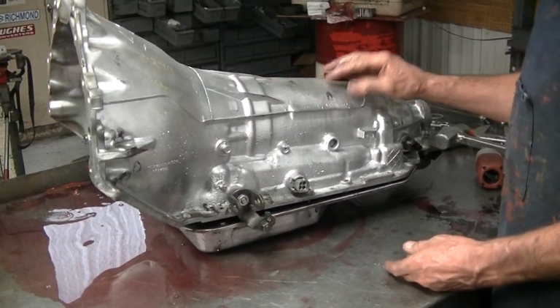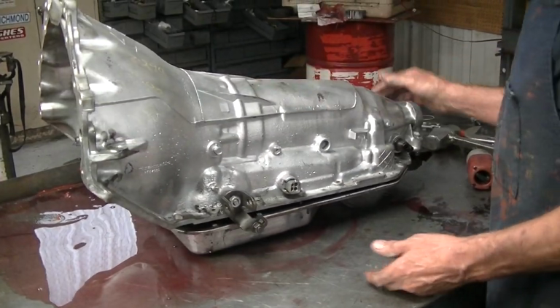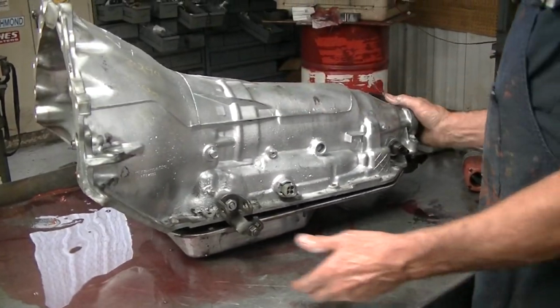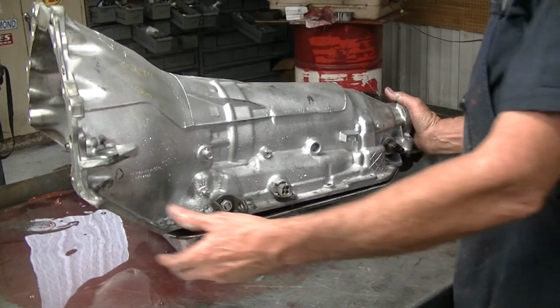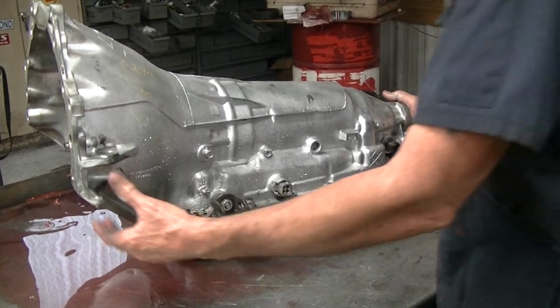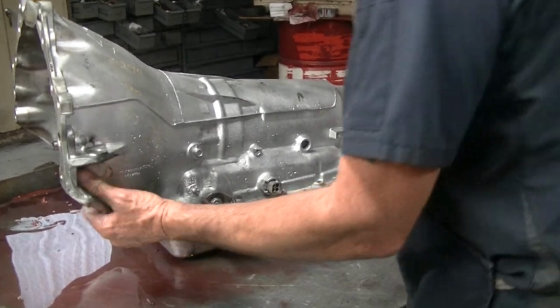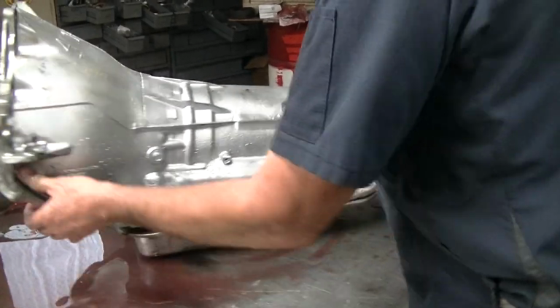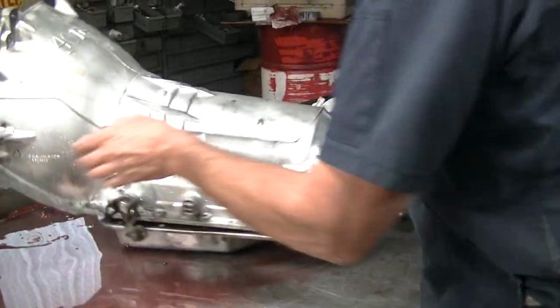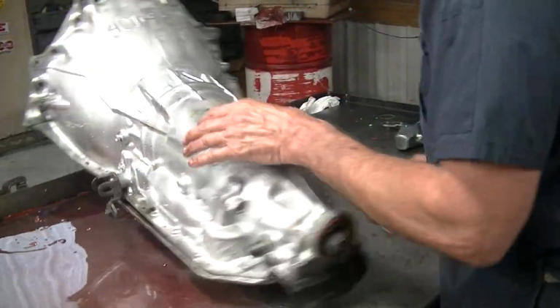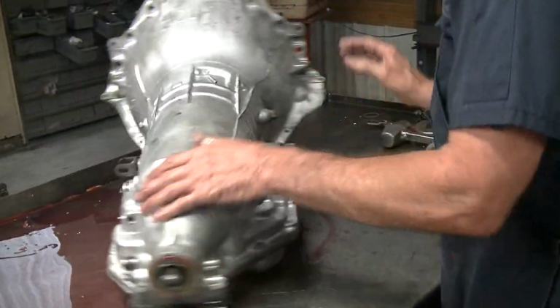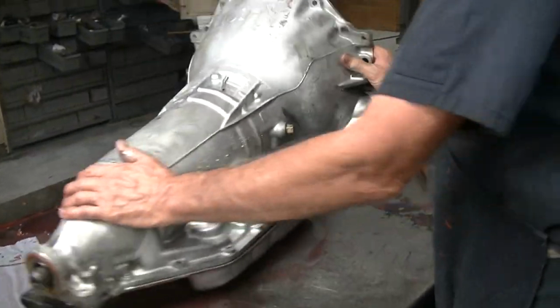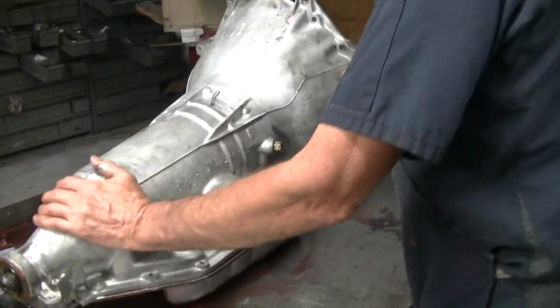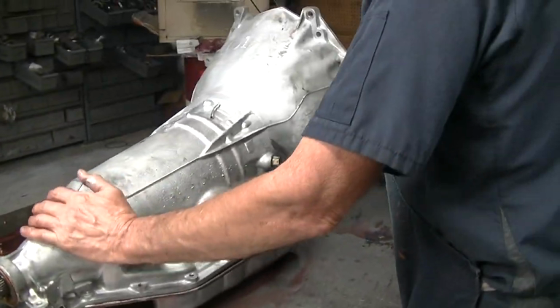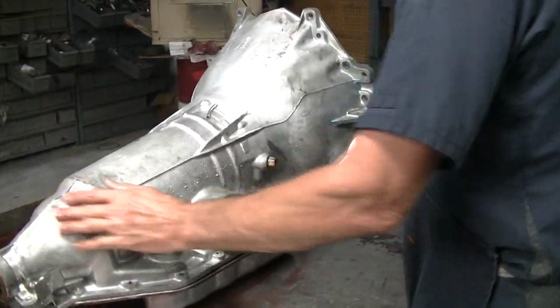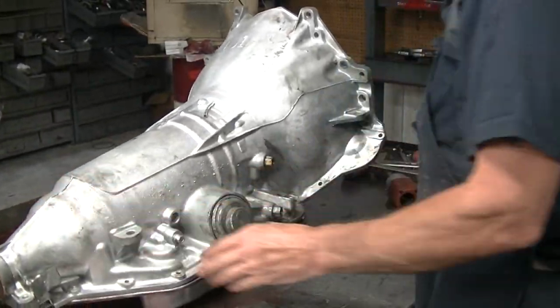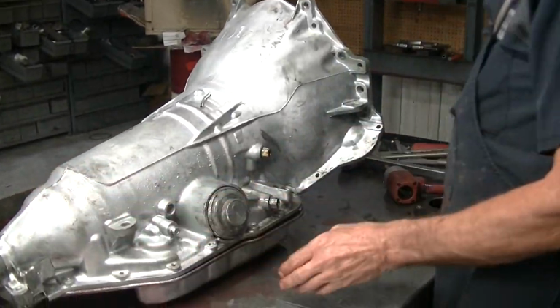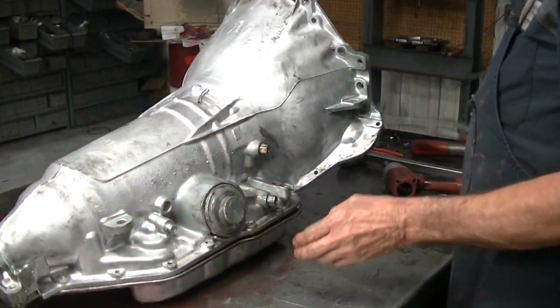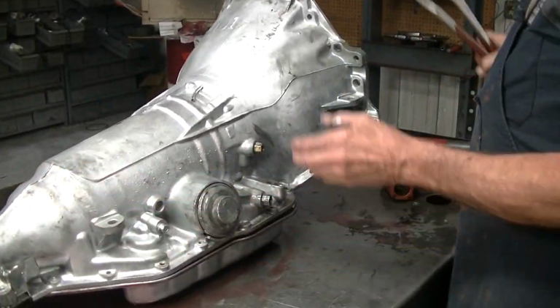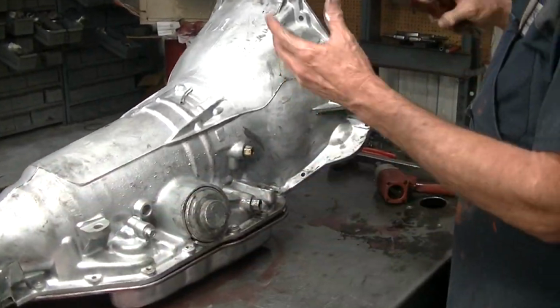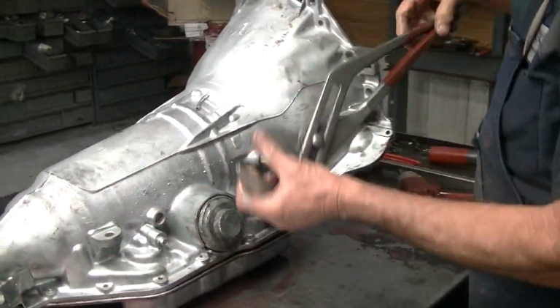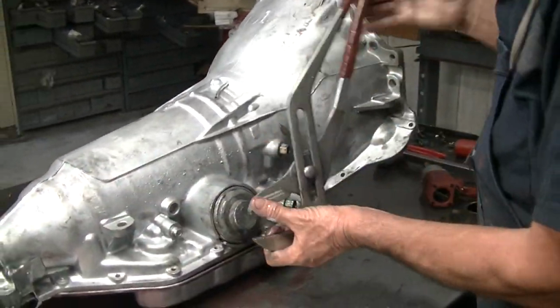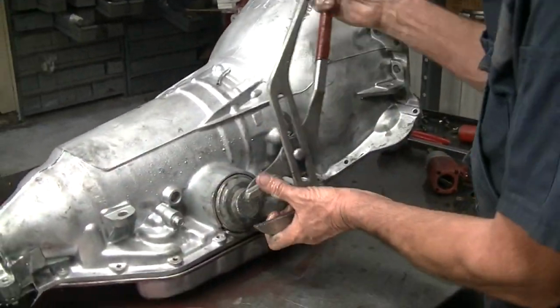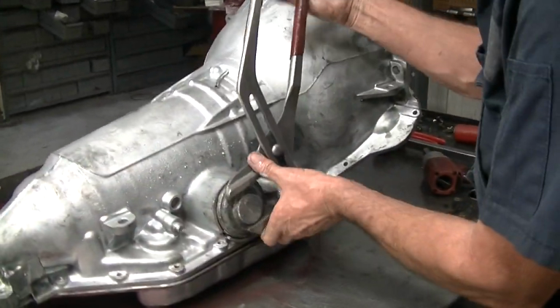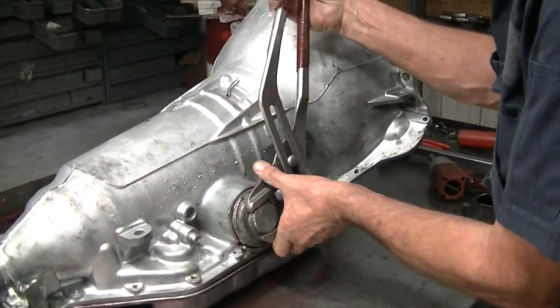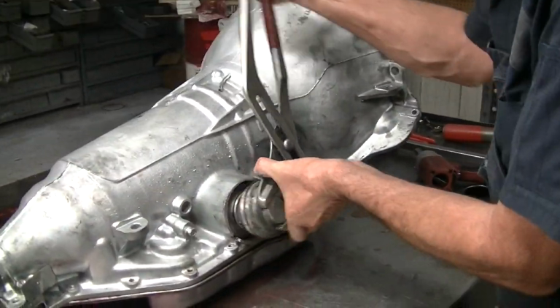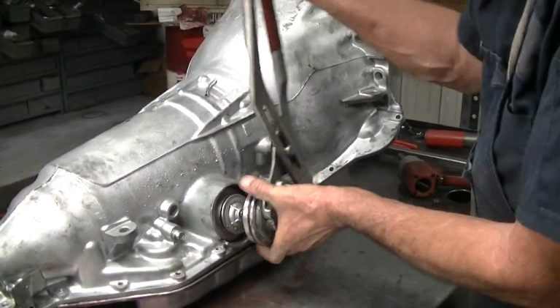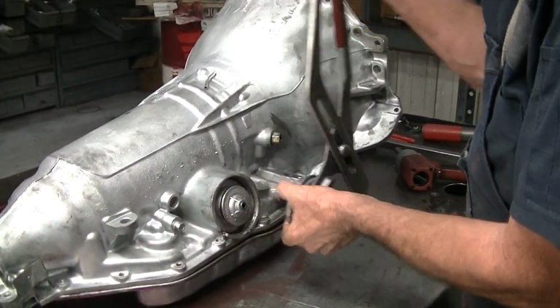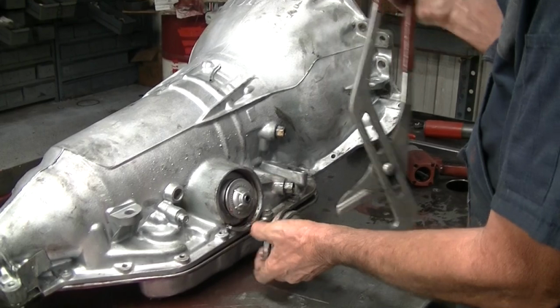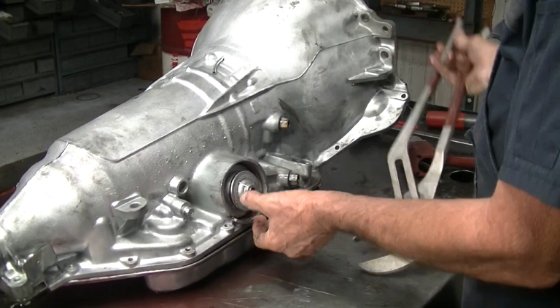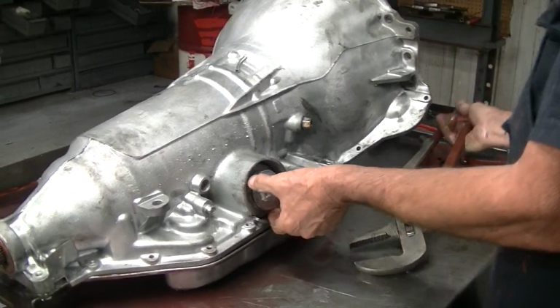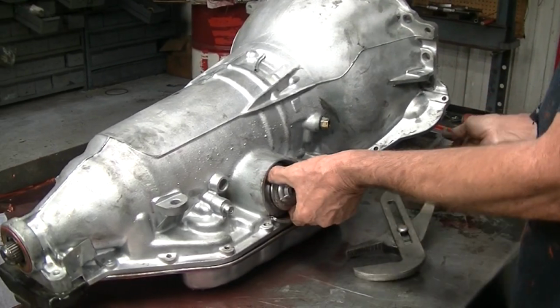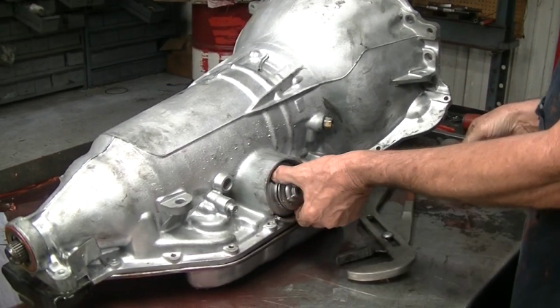The band is really small in this thing, so we do a few updates to this one here to make it a little stronger.